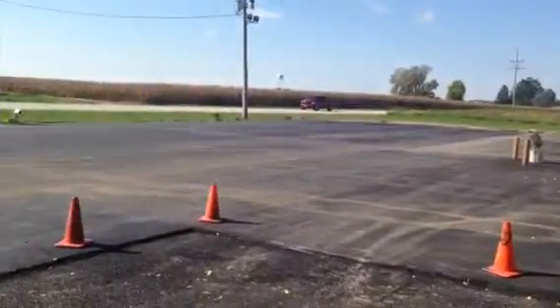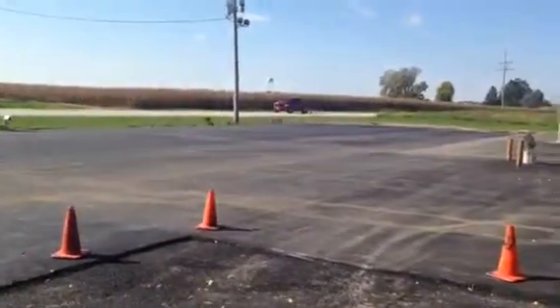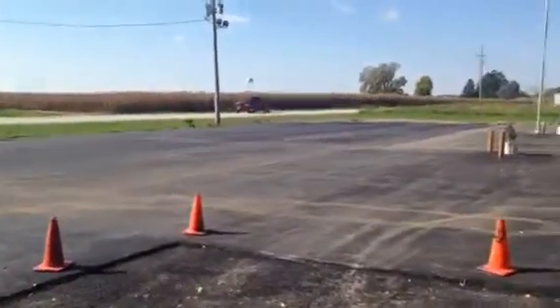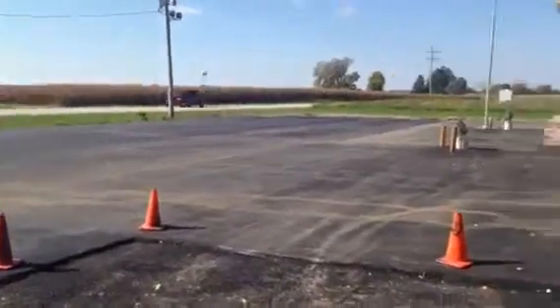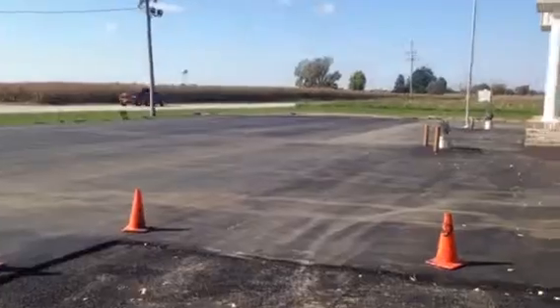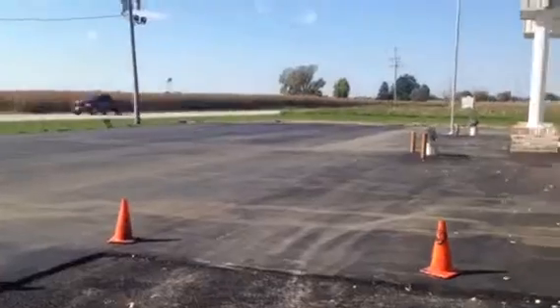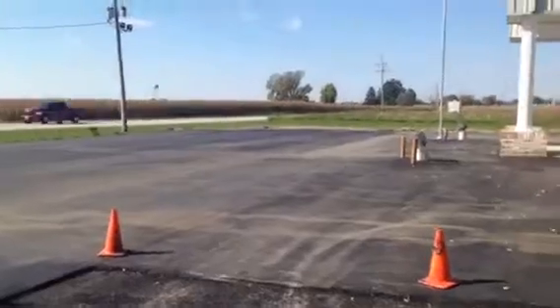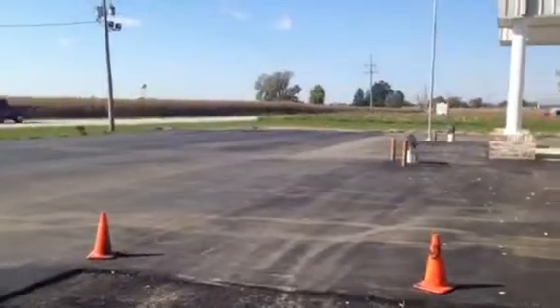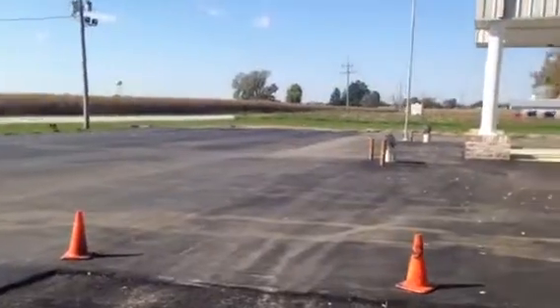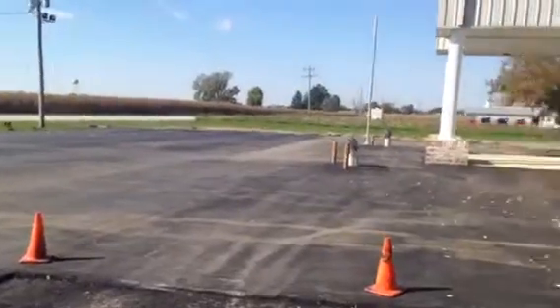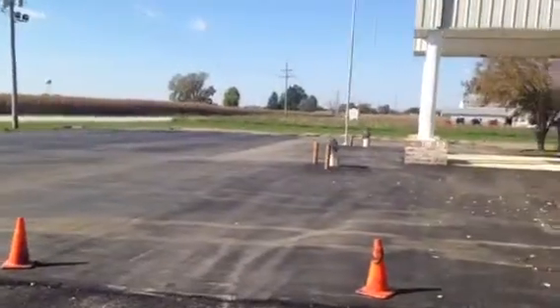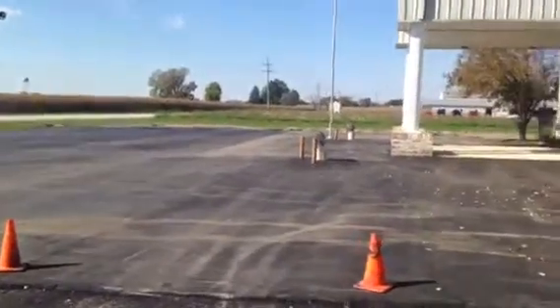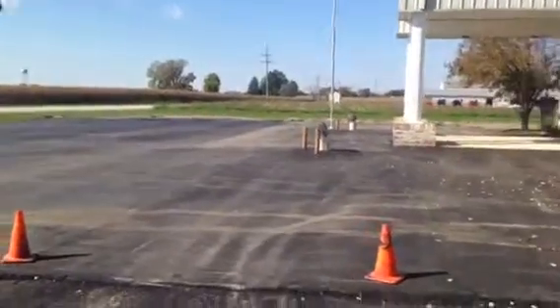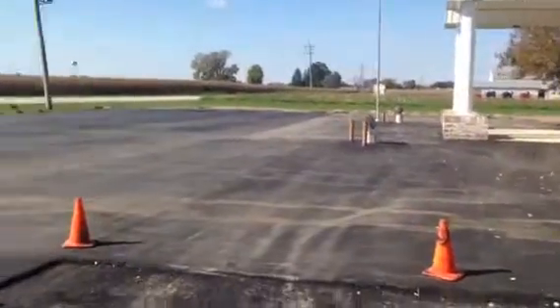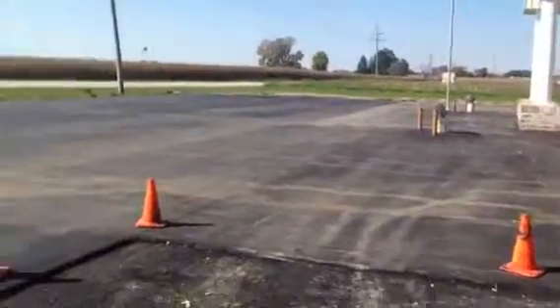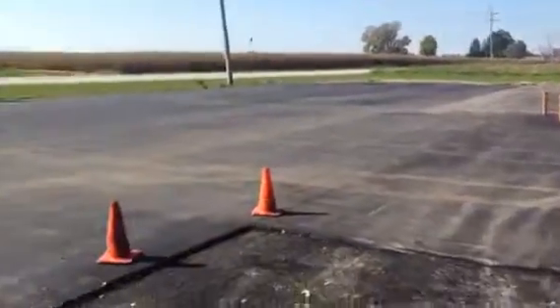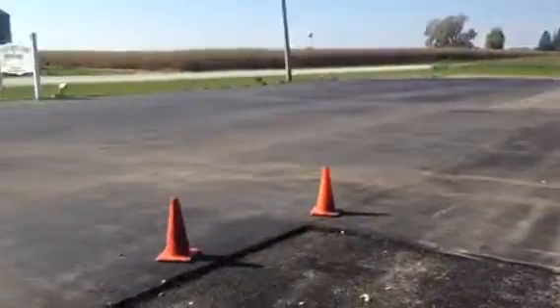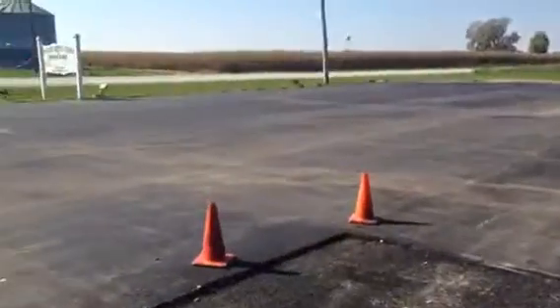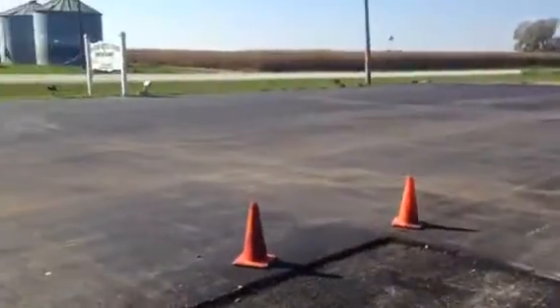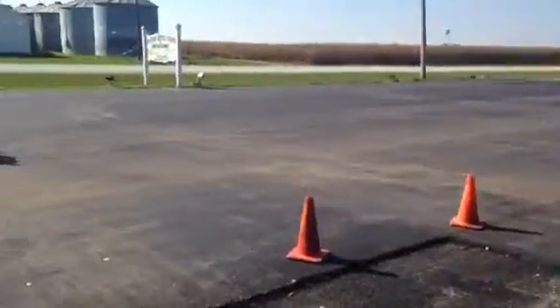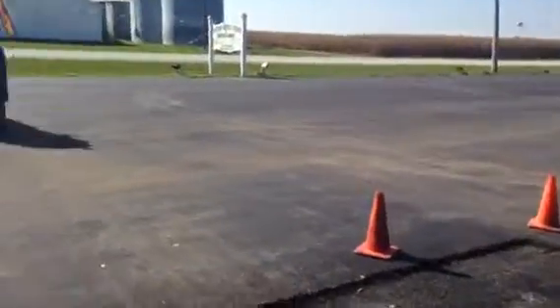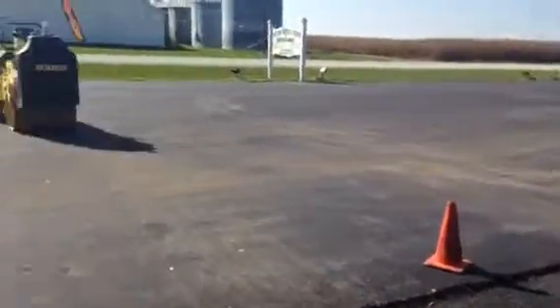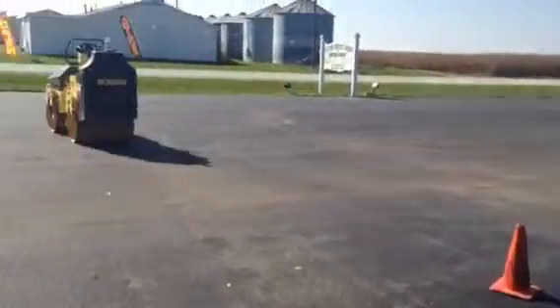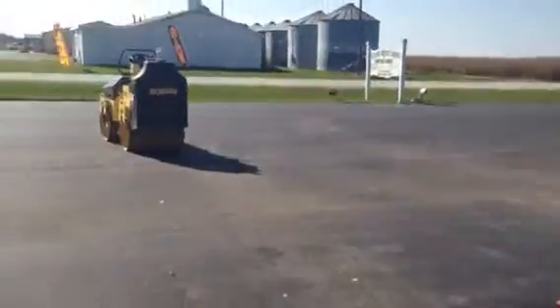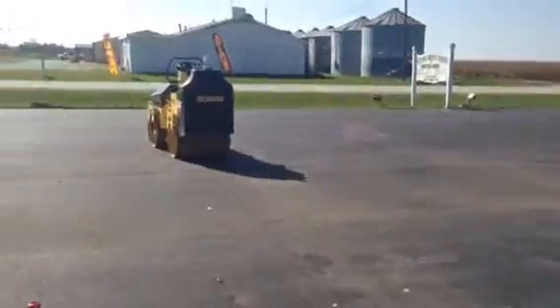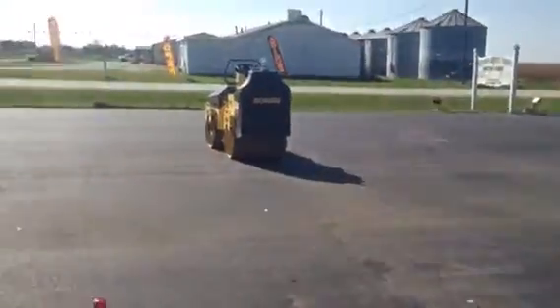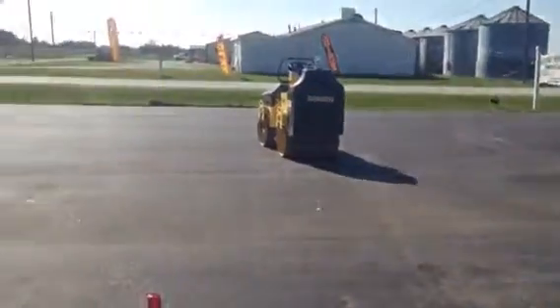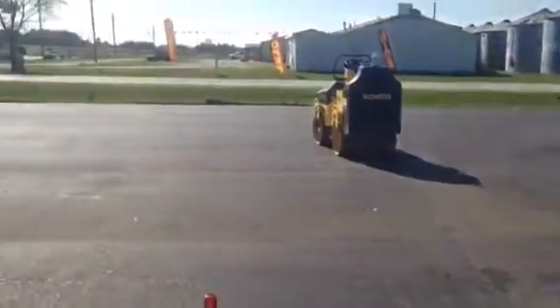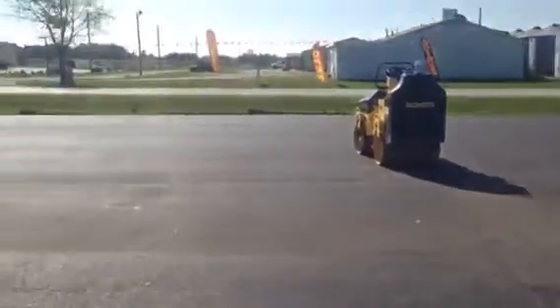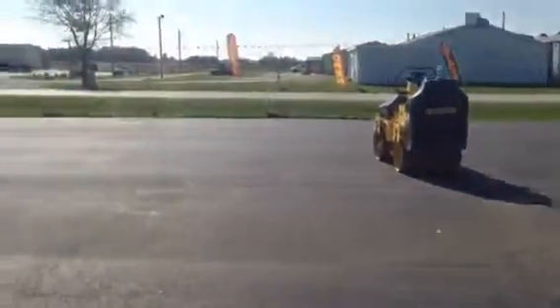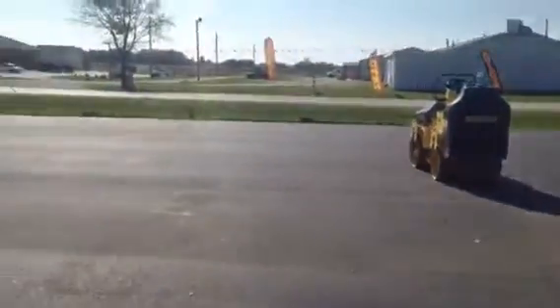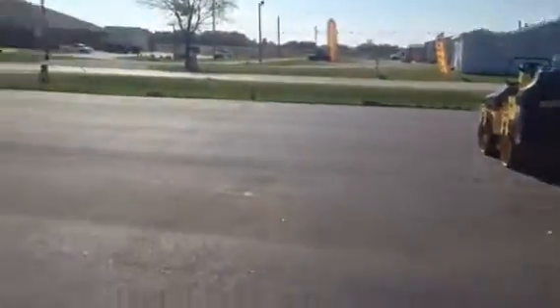Doing a parking lot. We started from scratch. We graded it. We put a base course of asphalt, and this is the surface course.